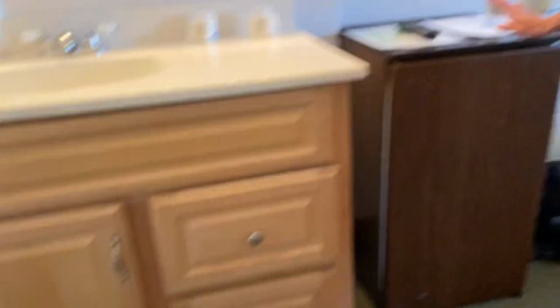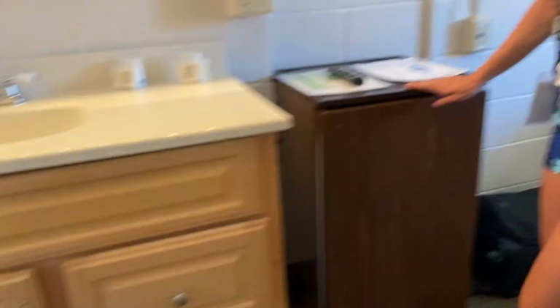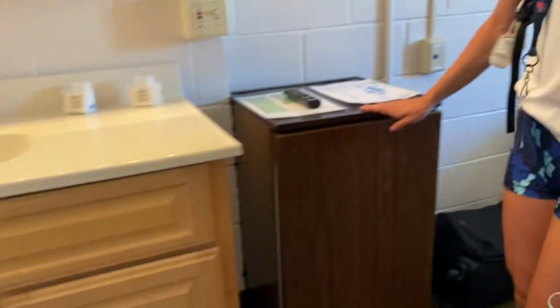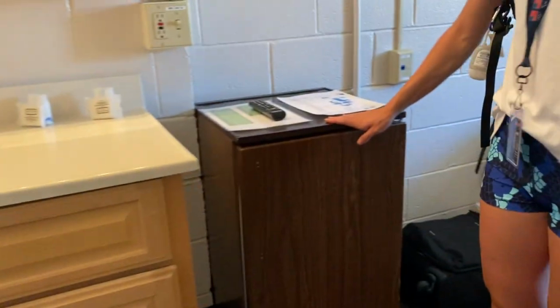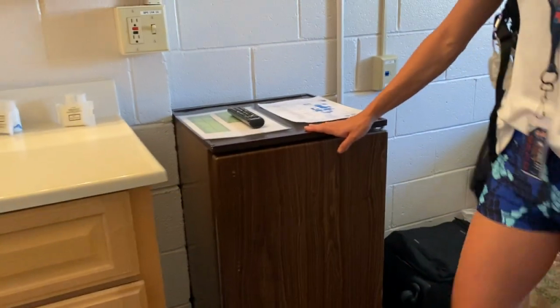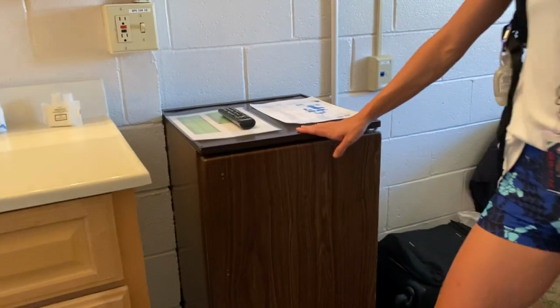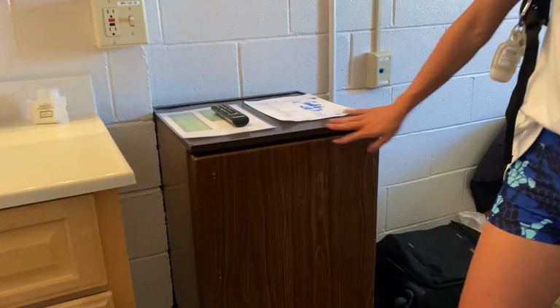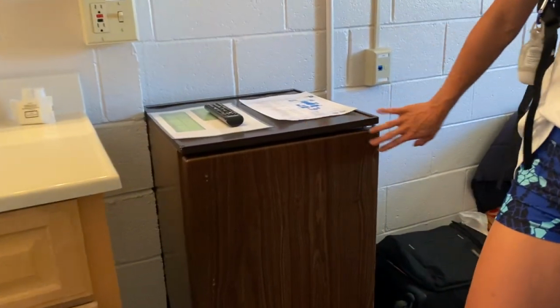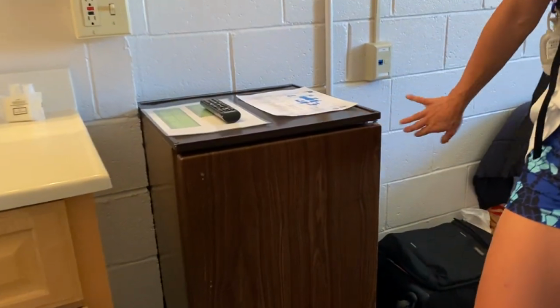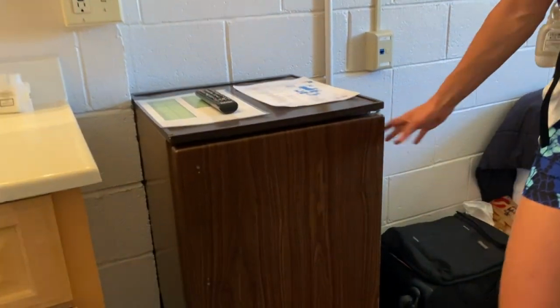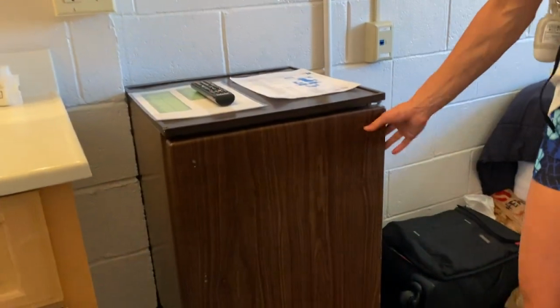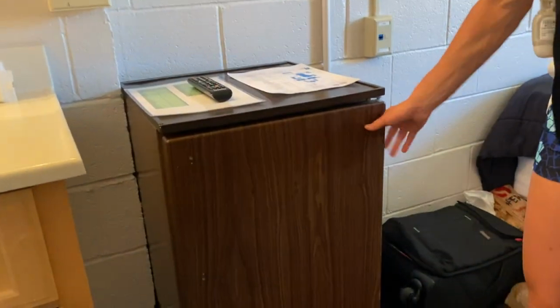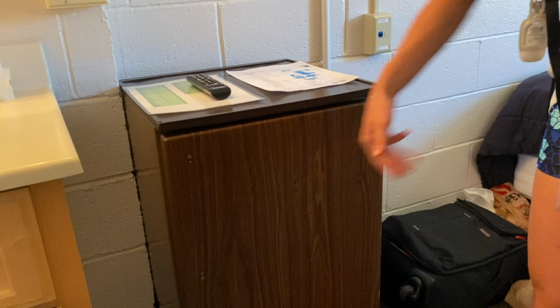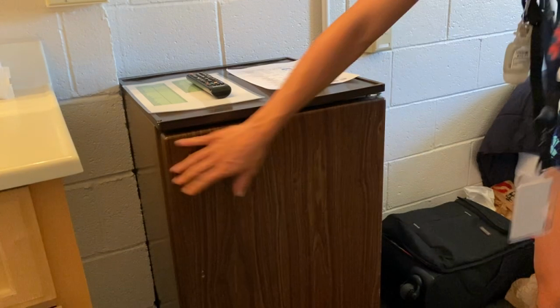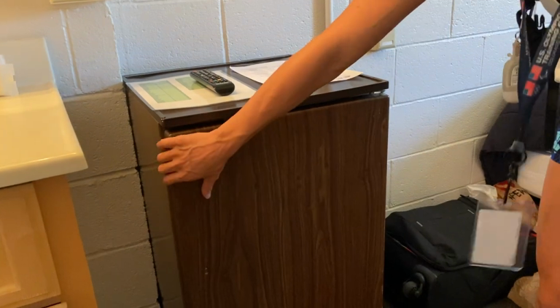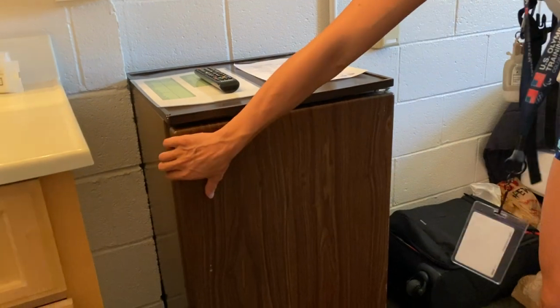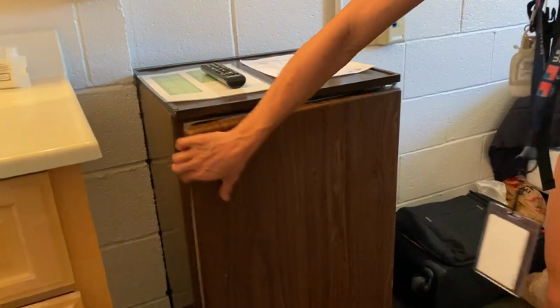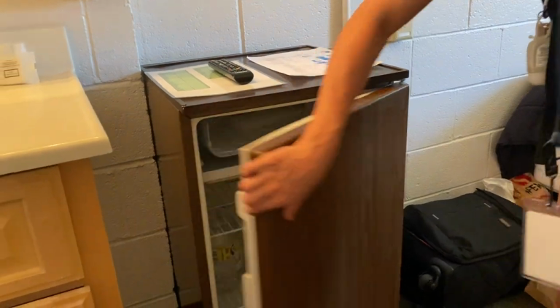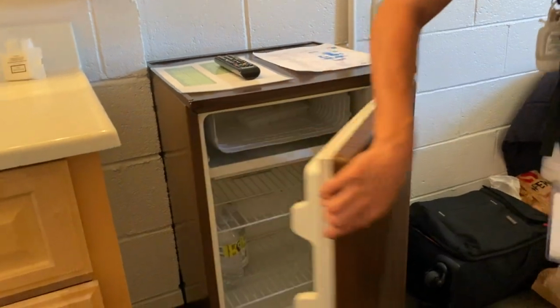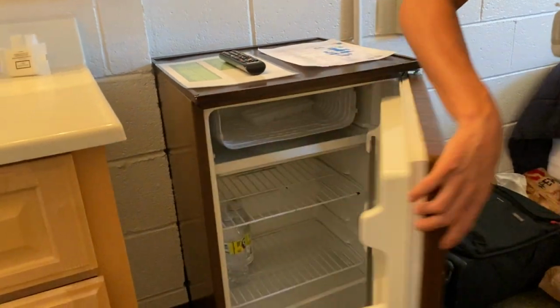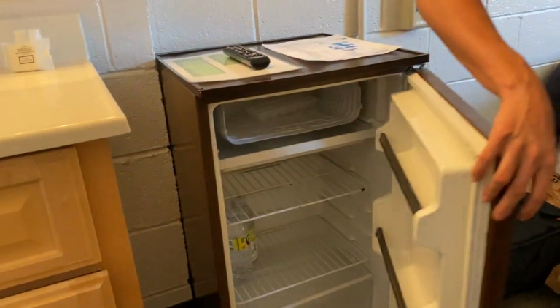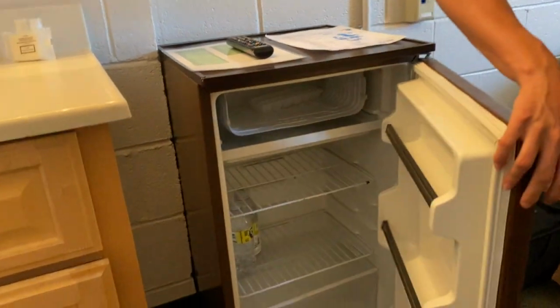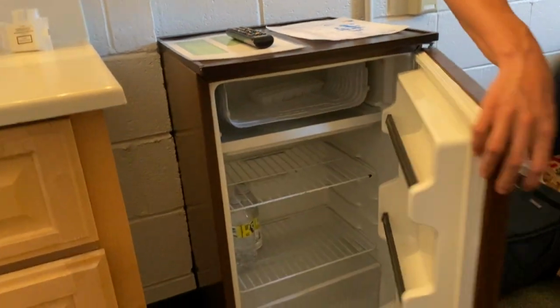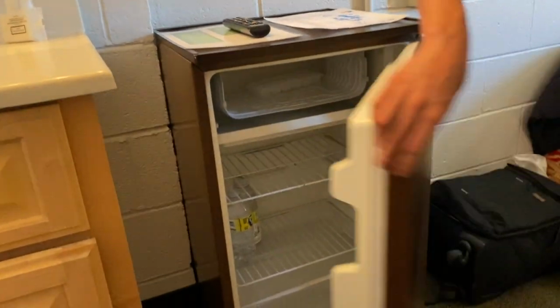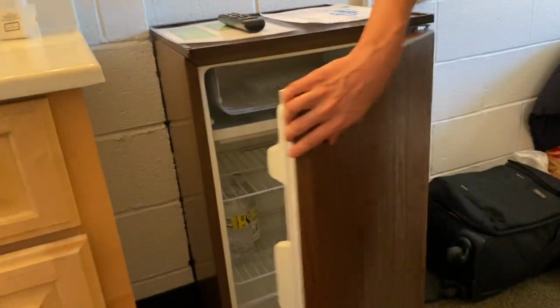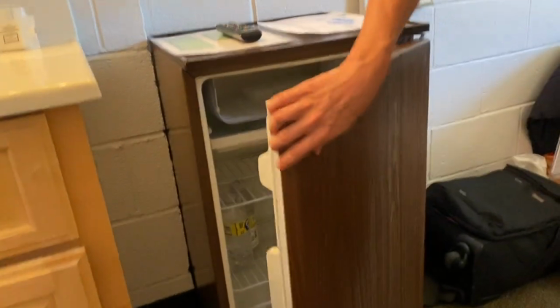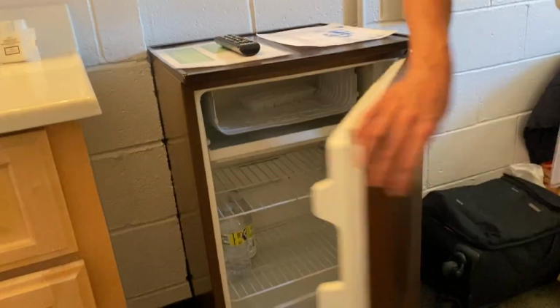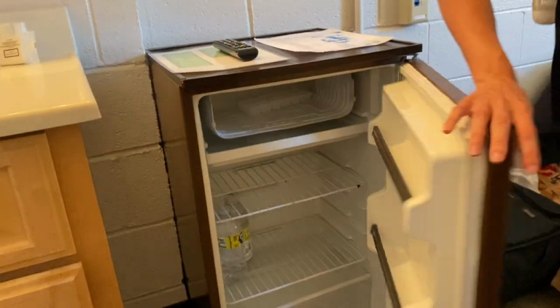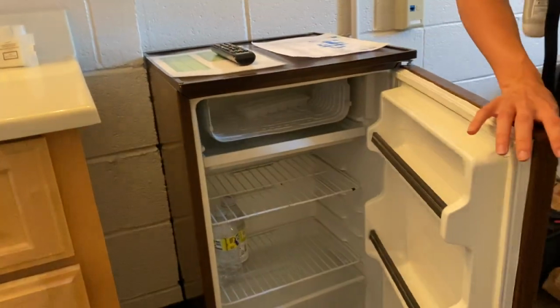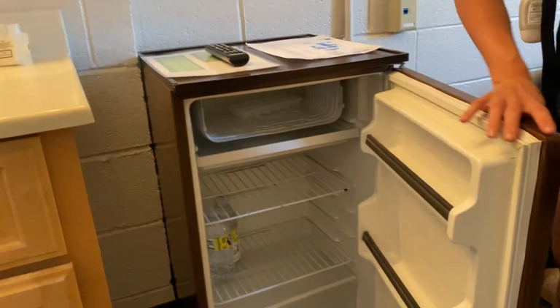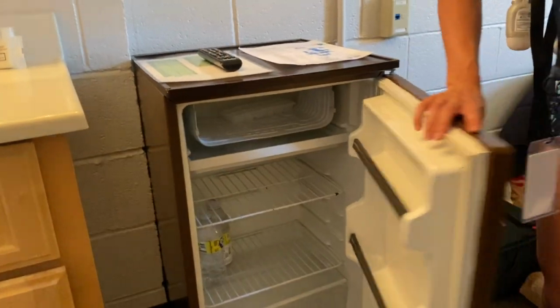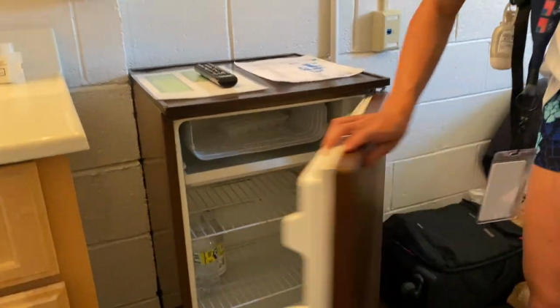A fridge, which is nice — a big fridge. Some water in there too. Pretty big fridge.